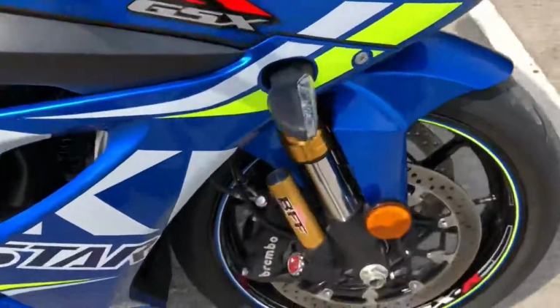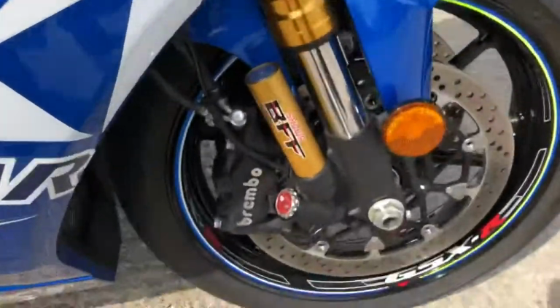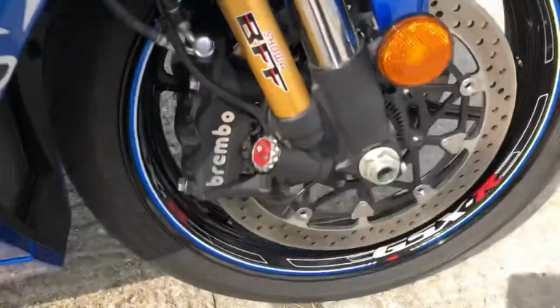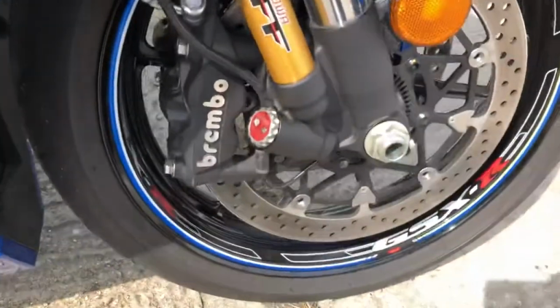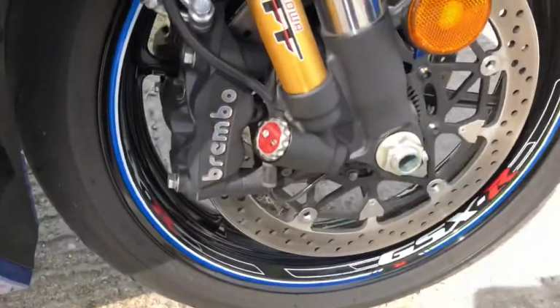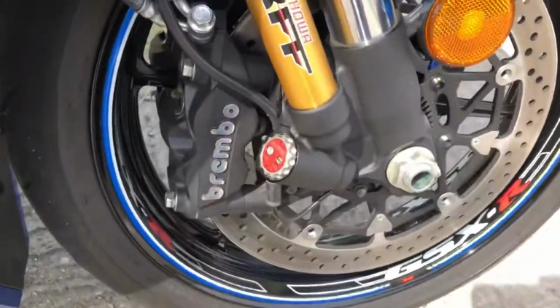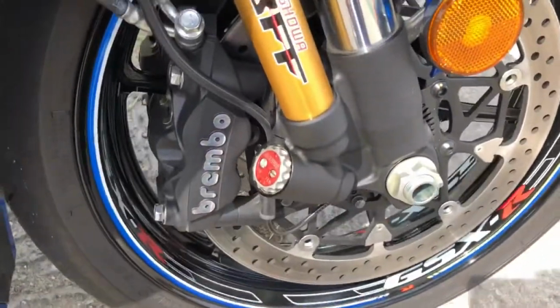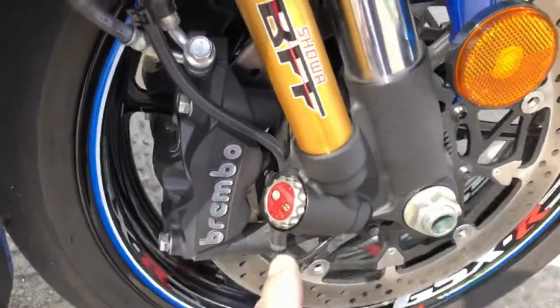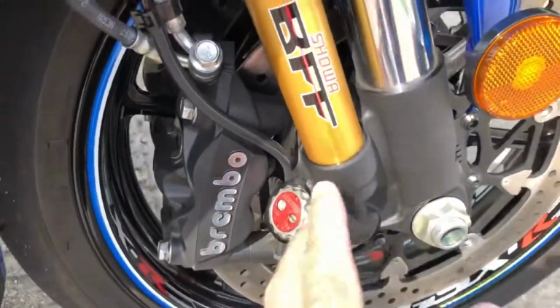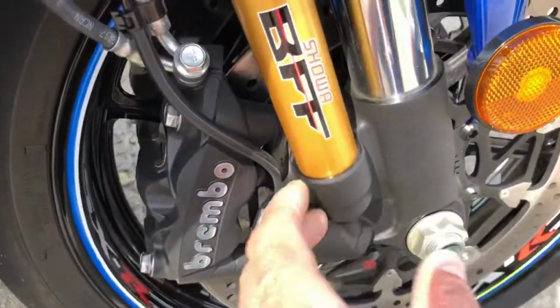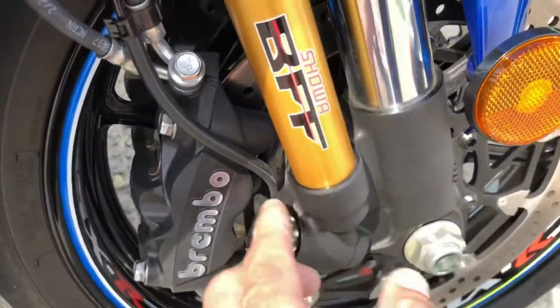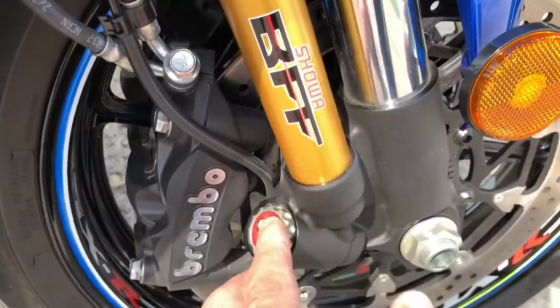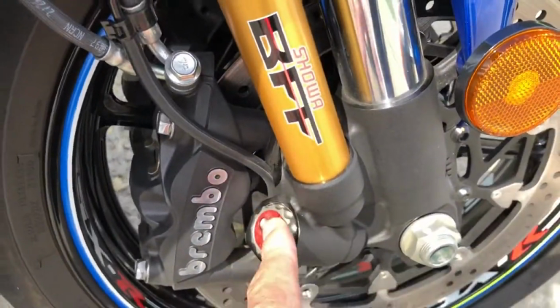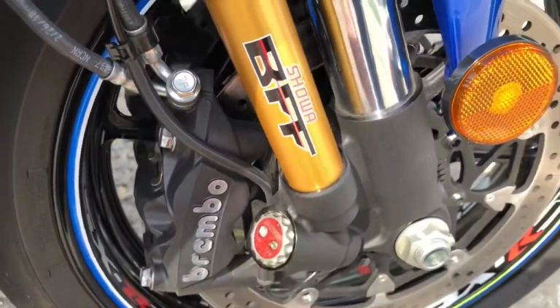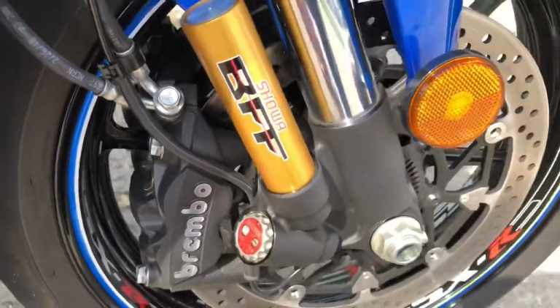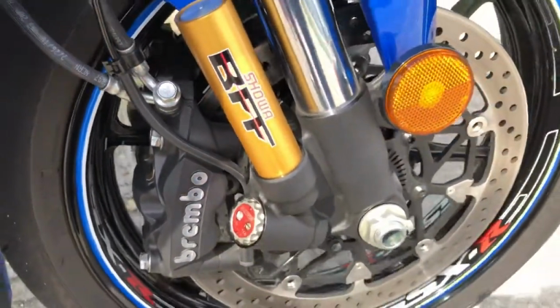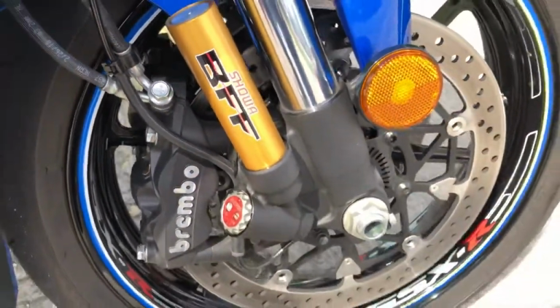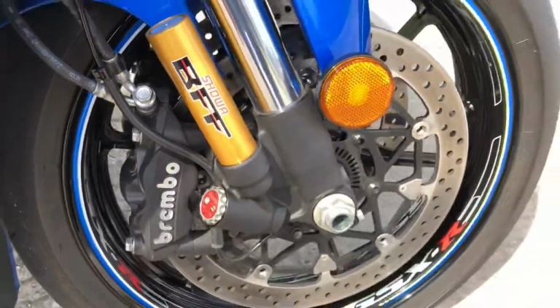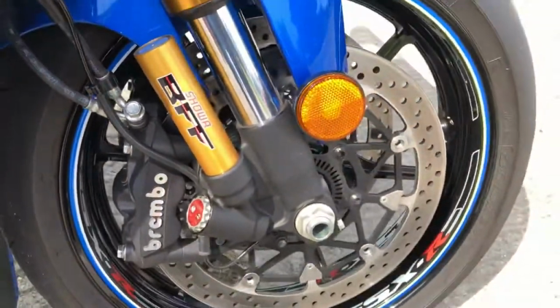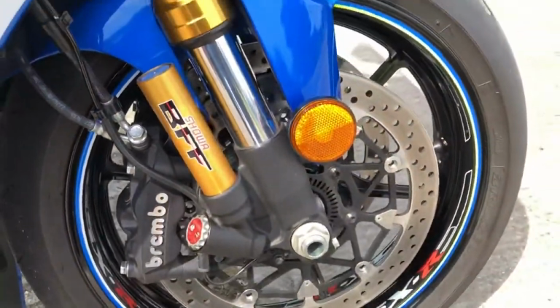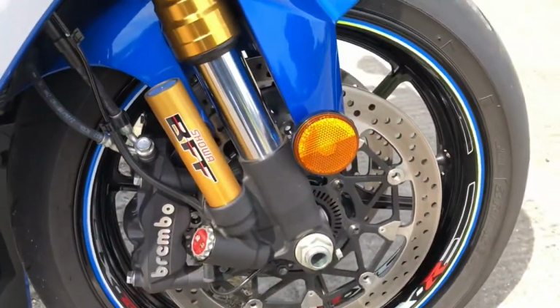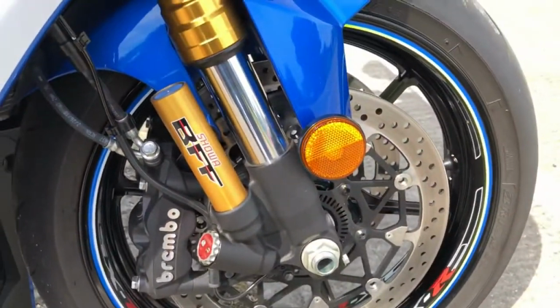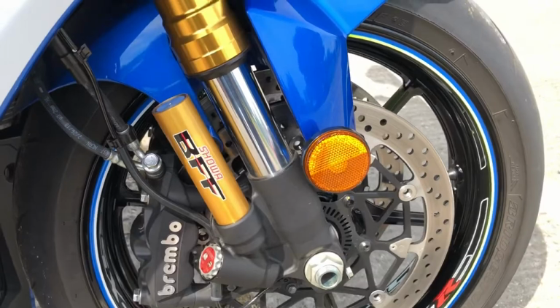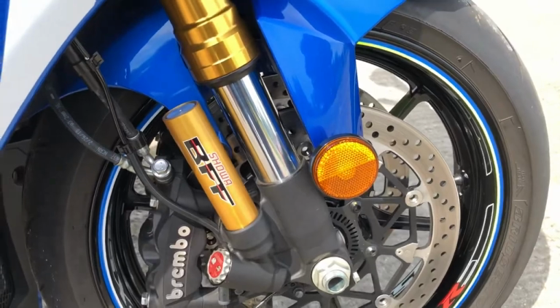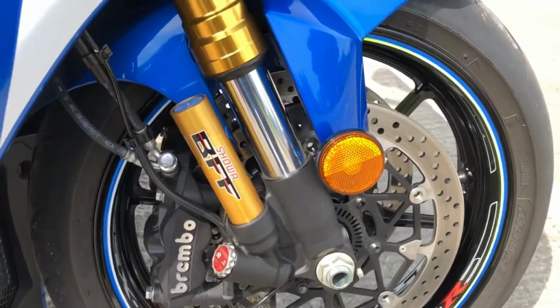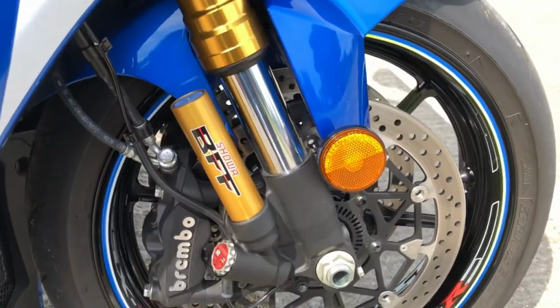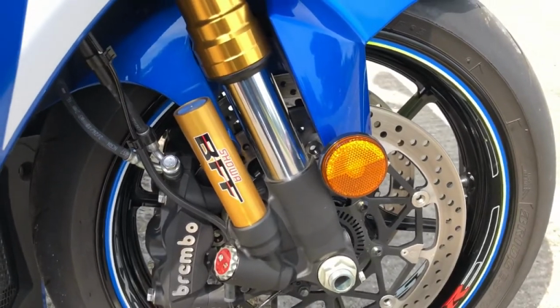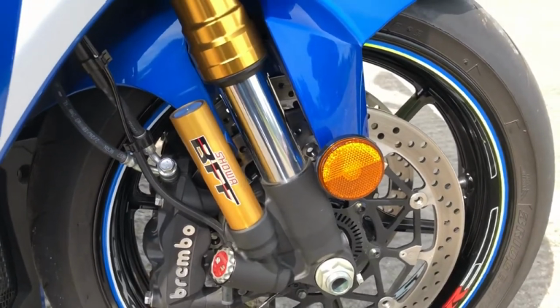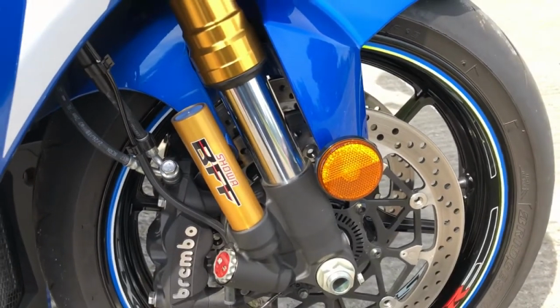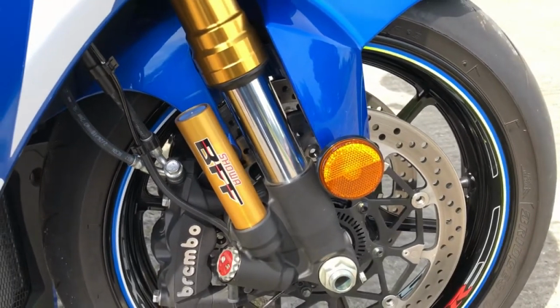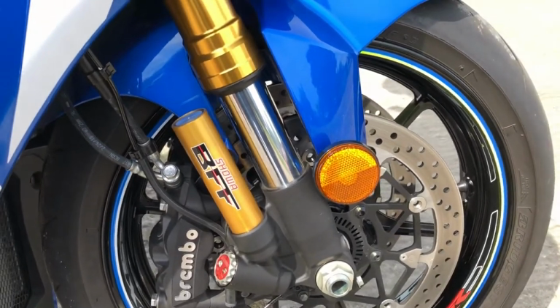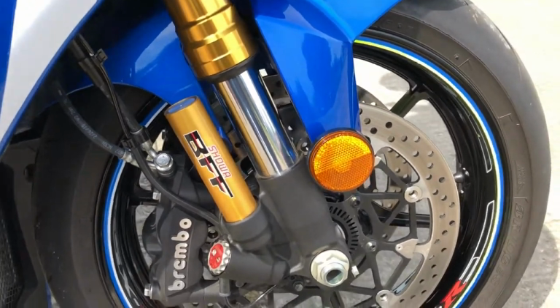I'm going to leave this front suspension stock, standard. It's got the Showa BFF forks on here.